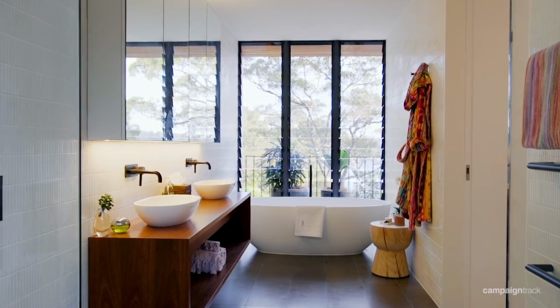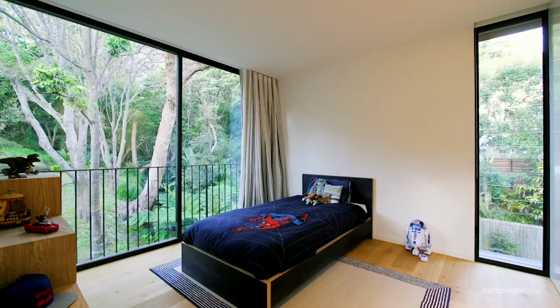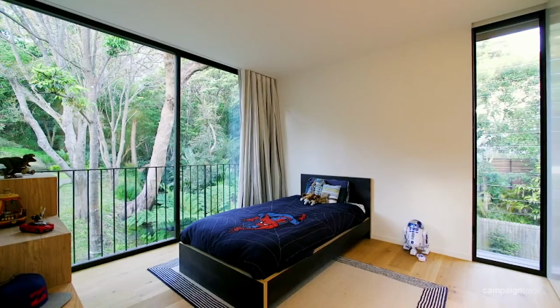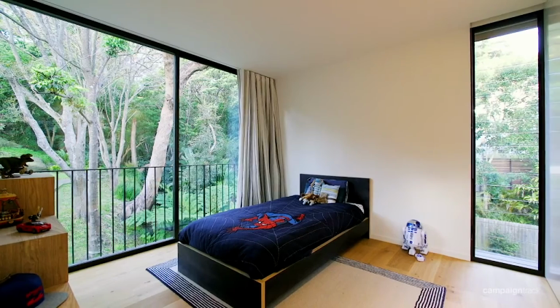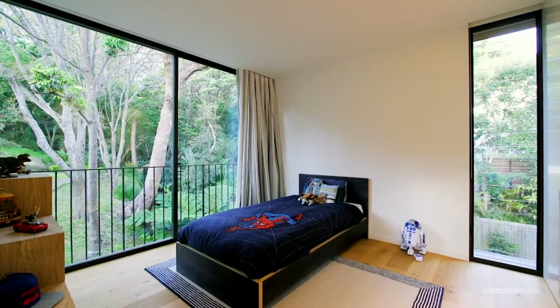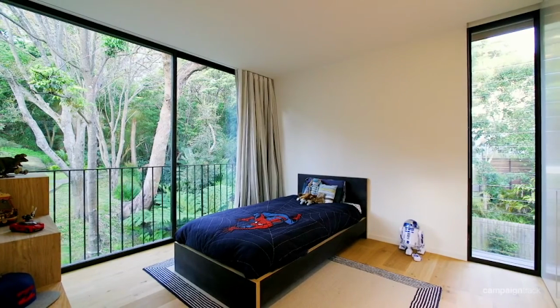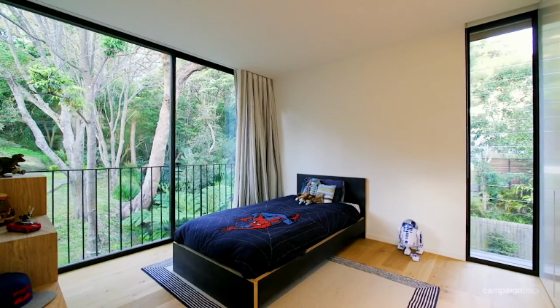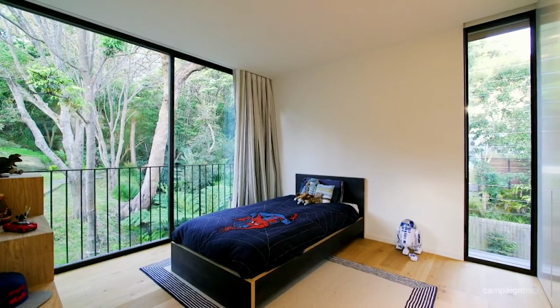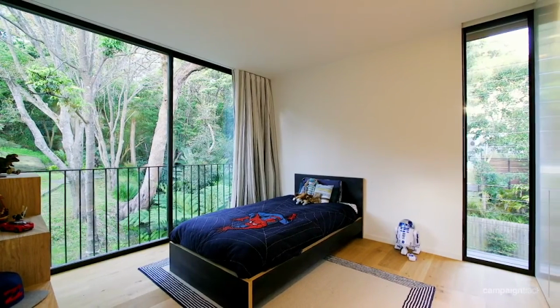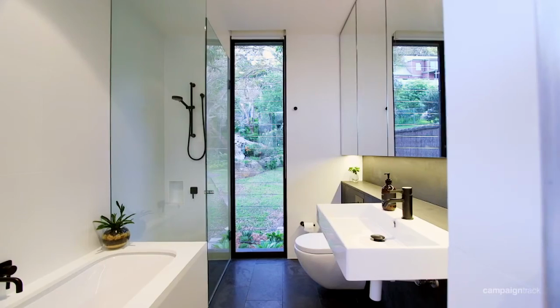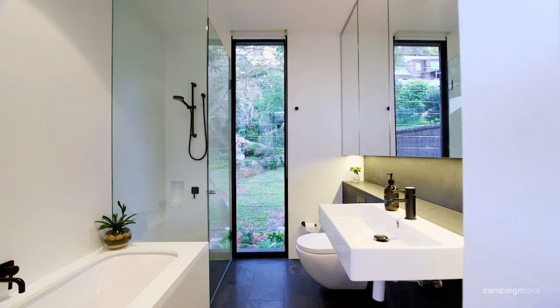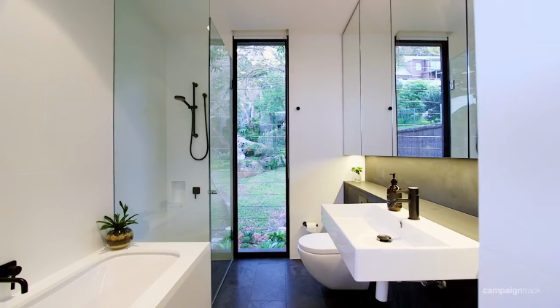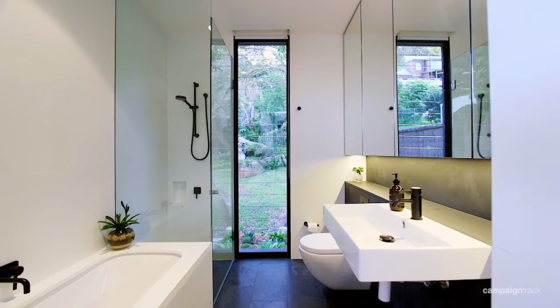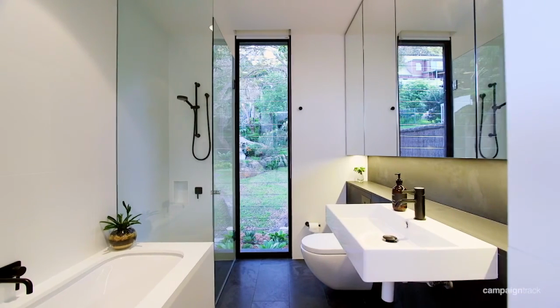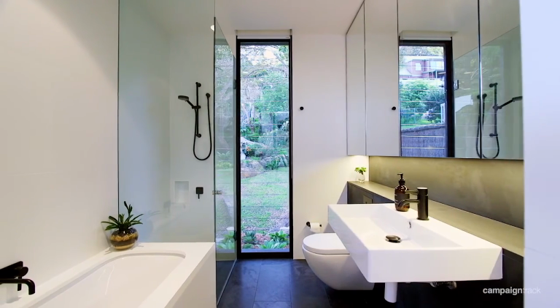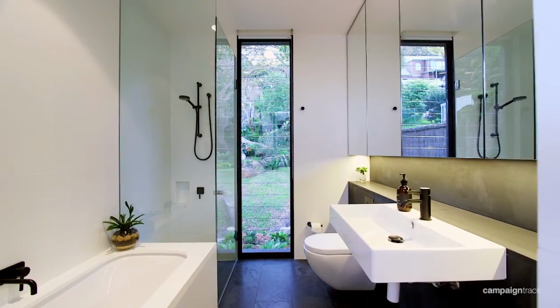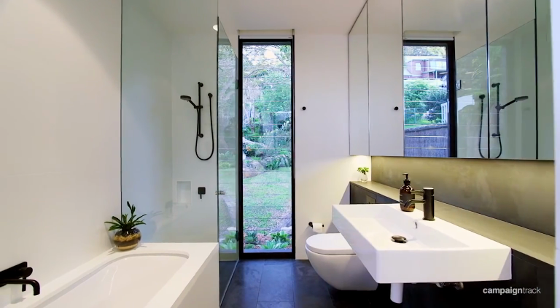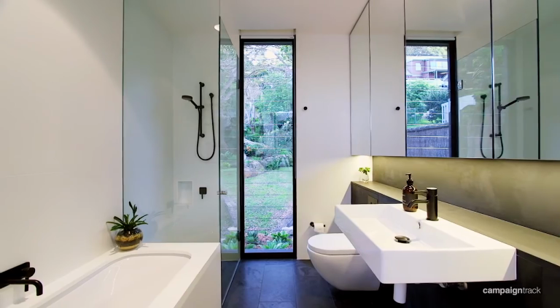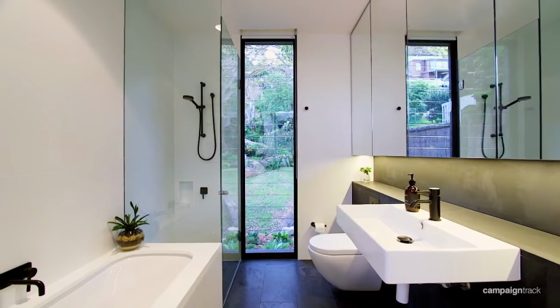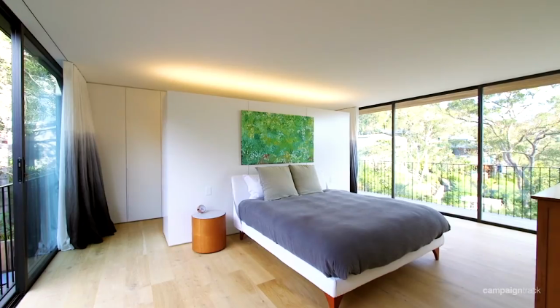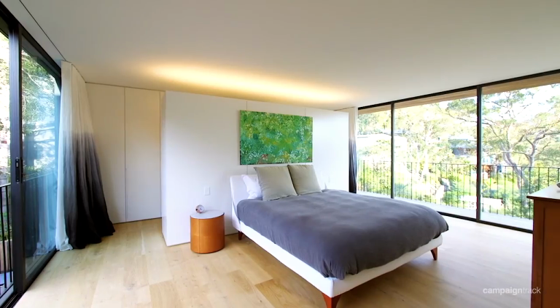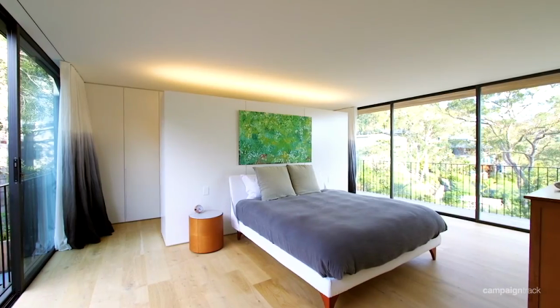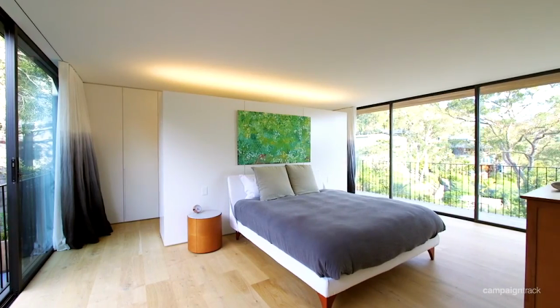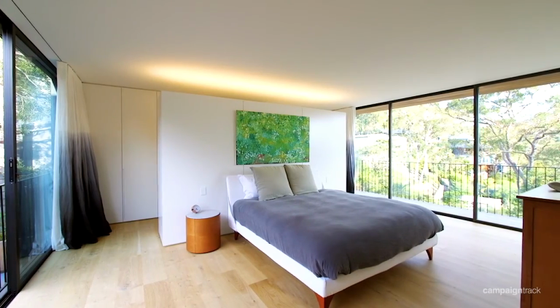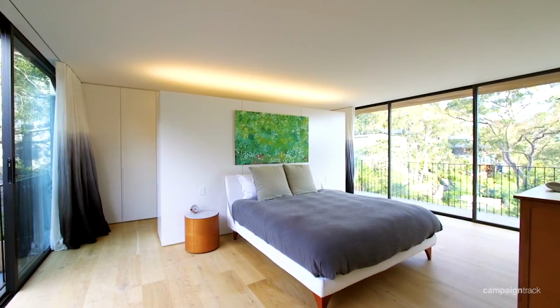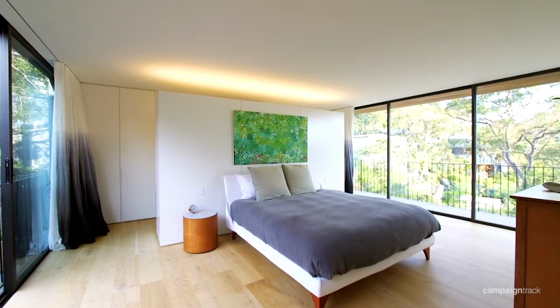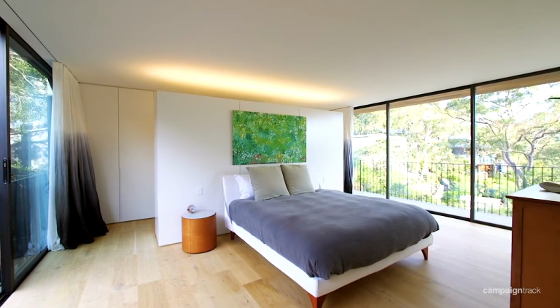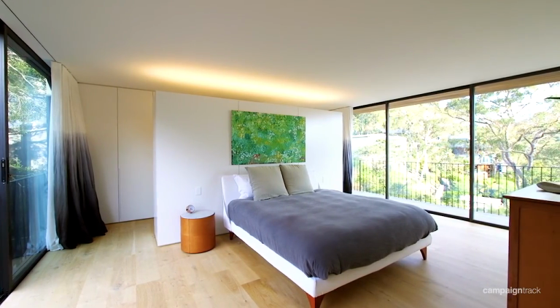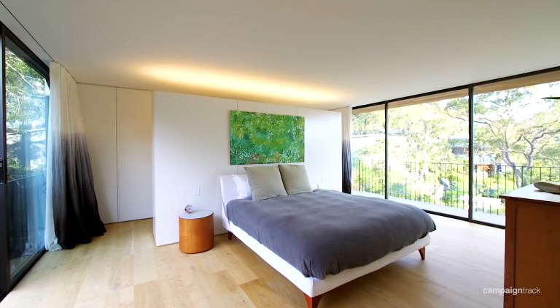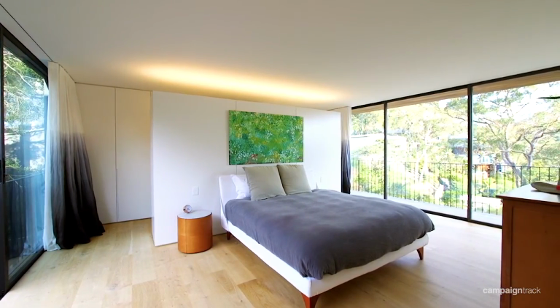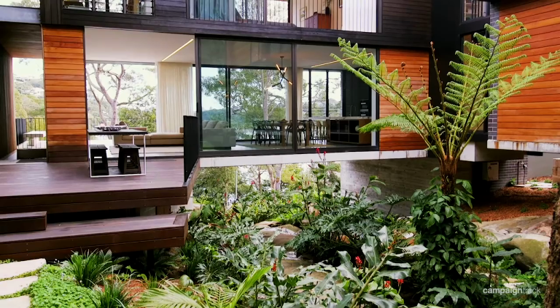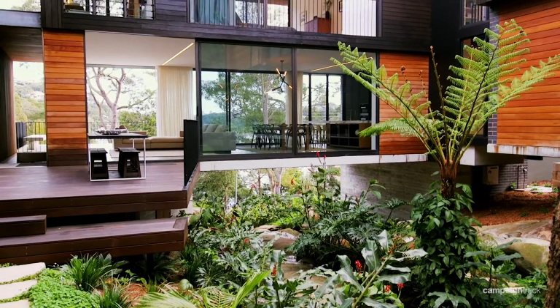The other thing about this home is when you're inside it, you feel like you're suspended above the natural water course. It's just gorgeous.